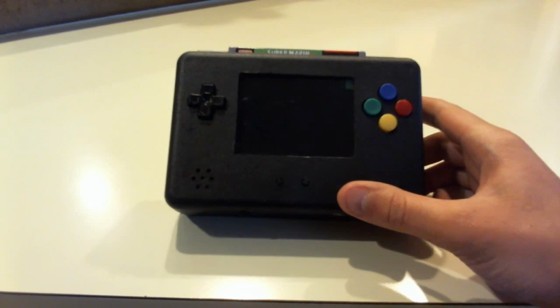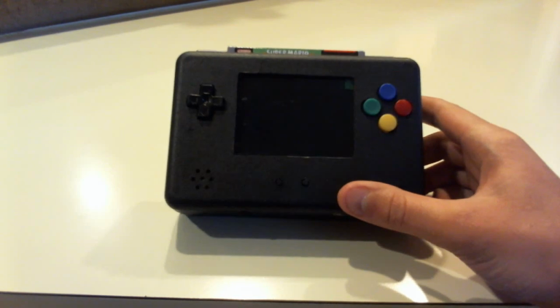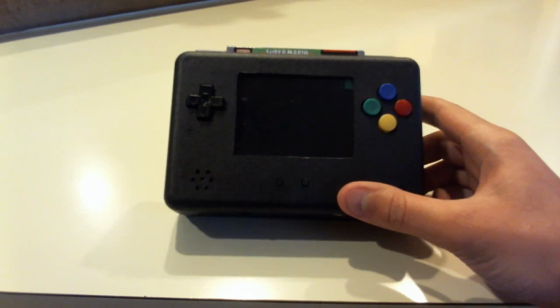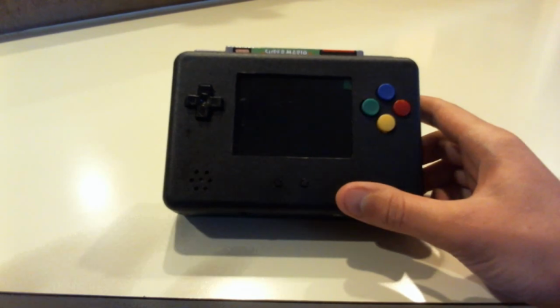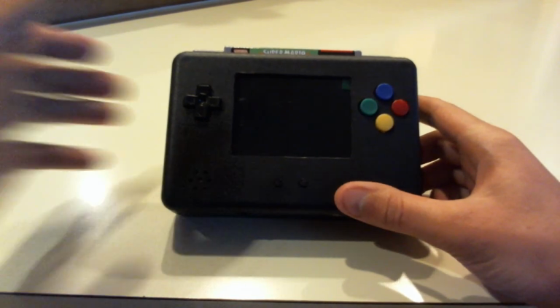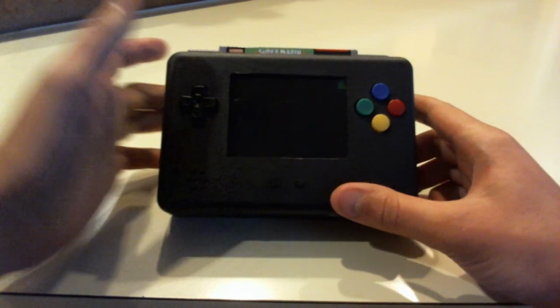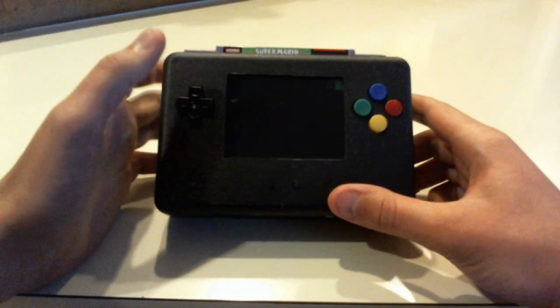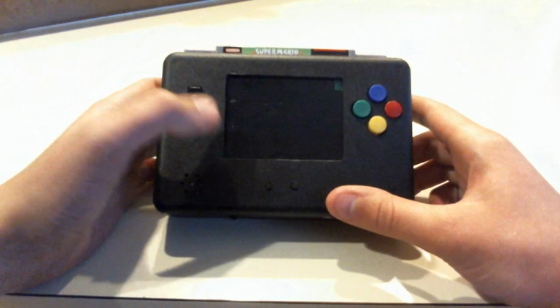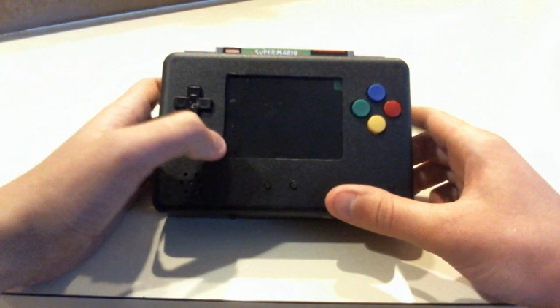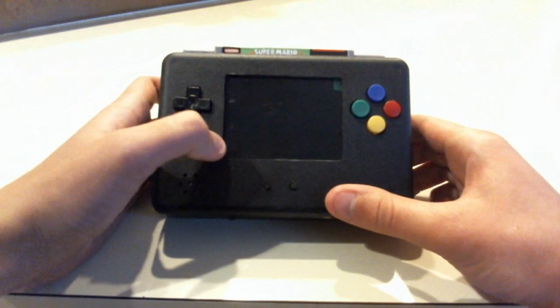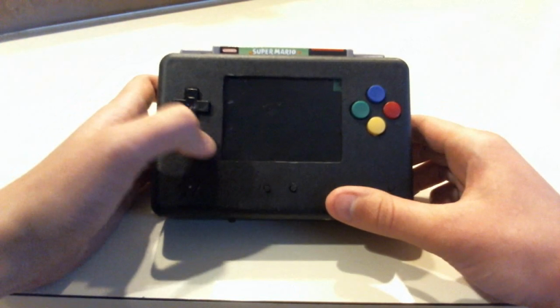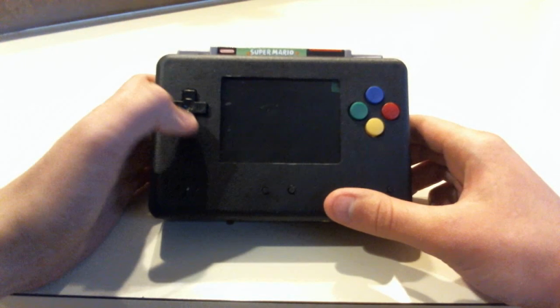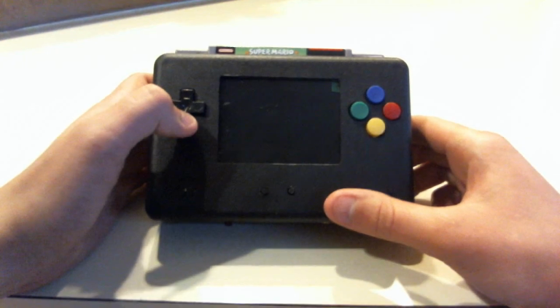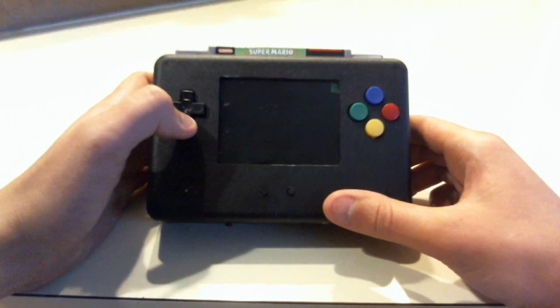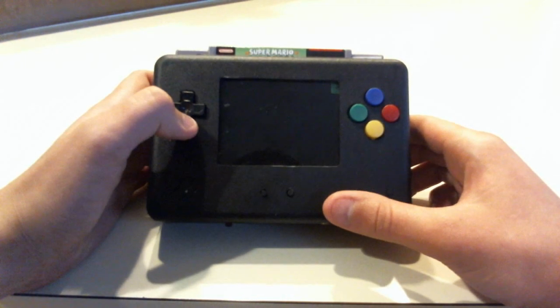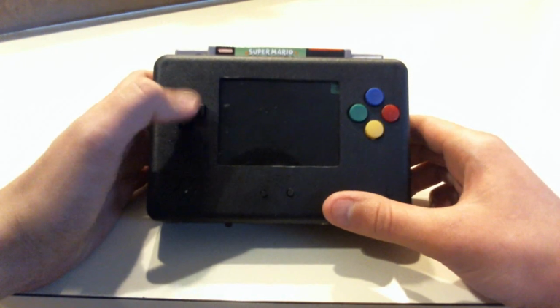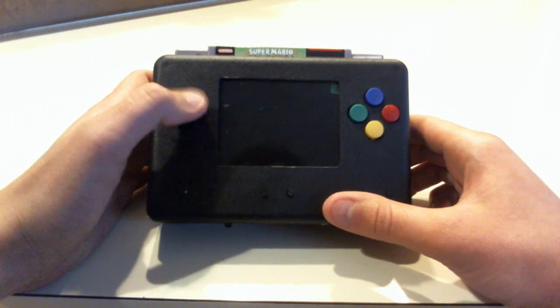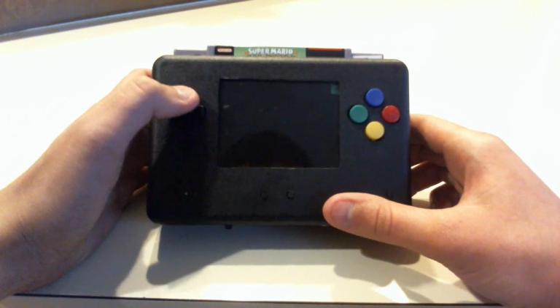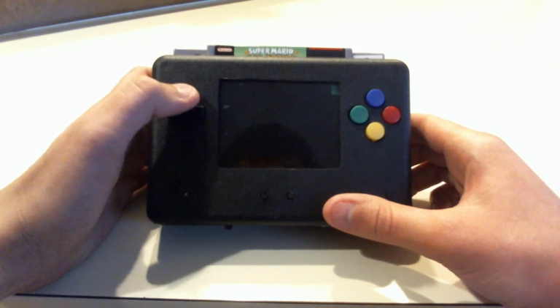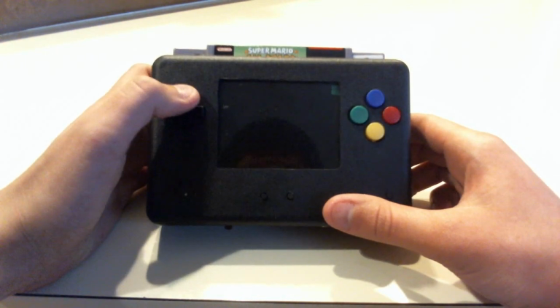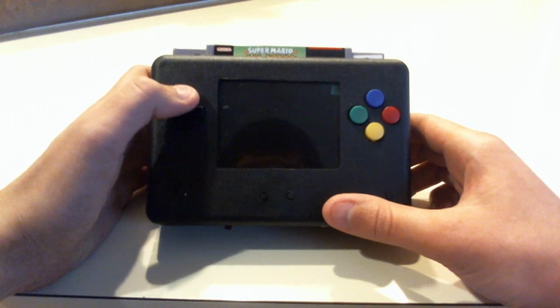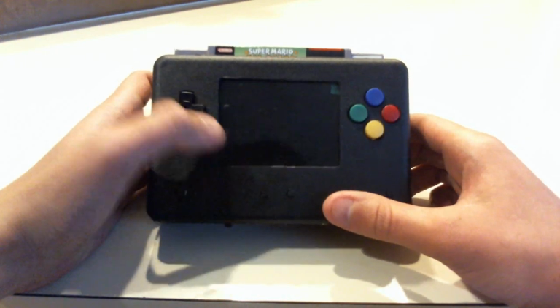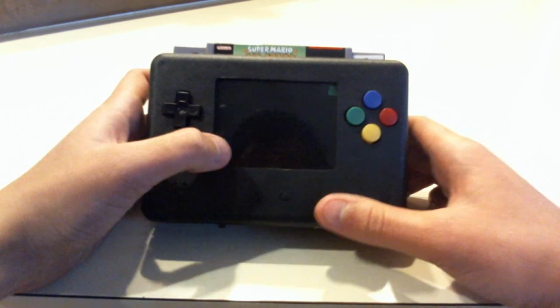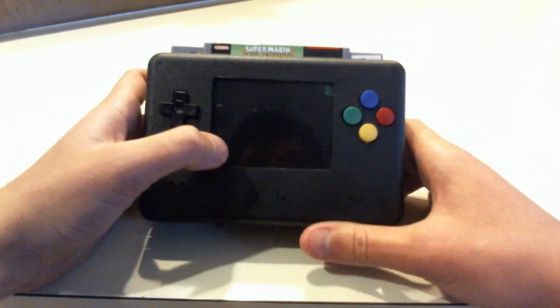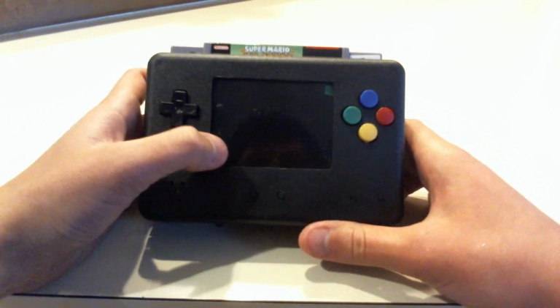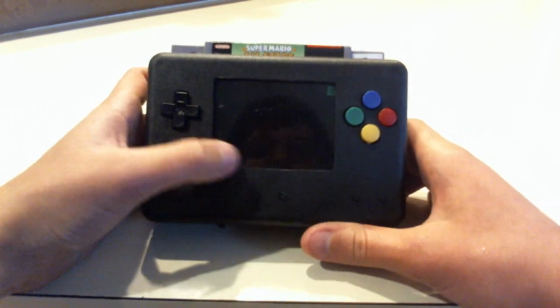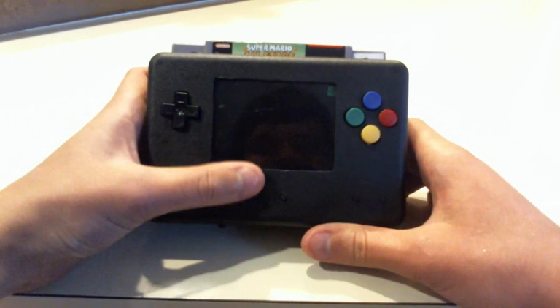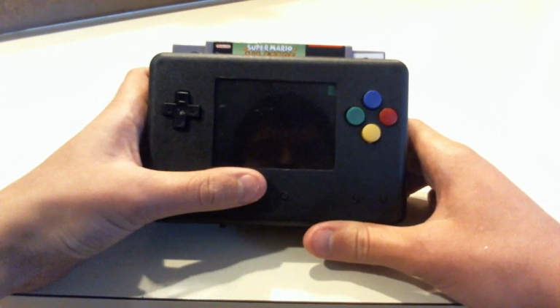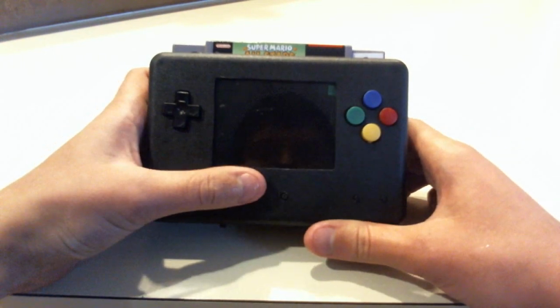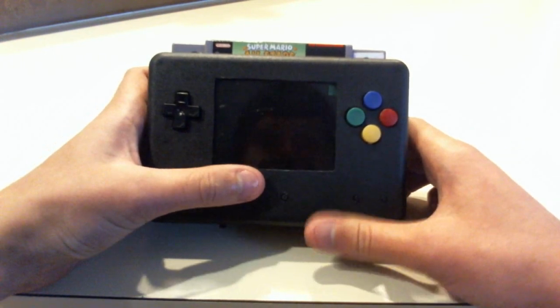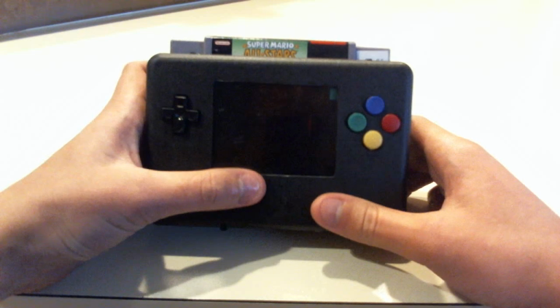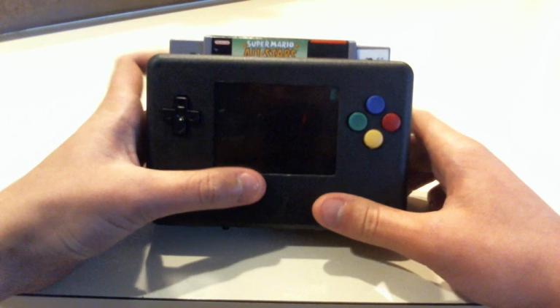Hey guys, it's G-Man. Today I'm going to be showing my newest portable. This time it's a Super Nintendo Portable.